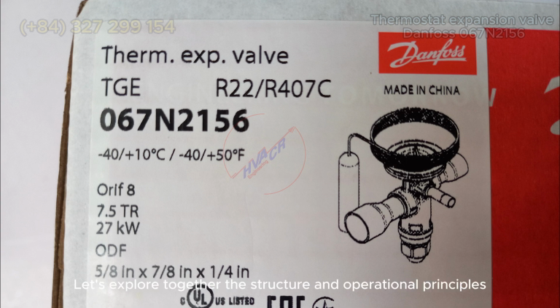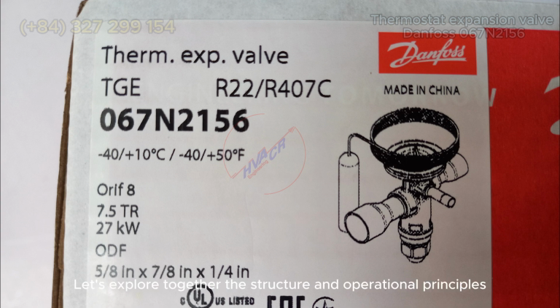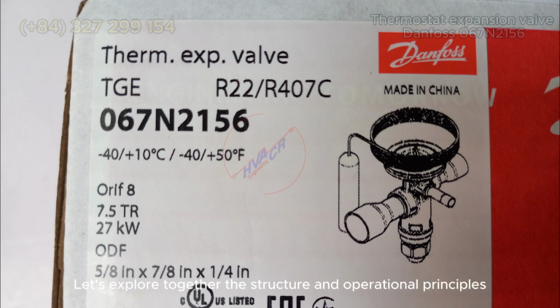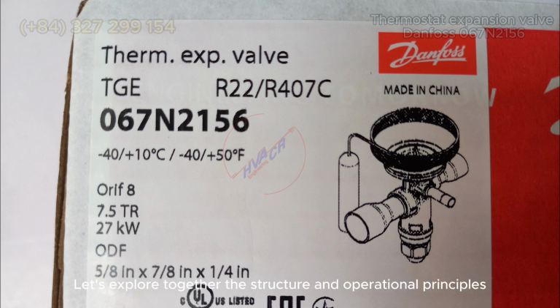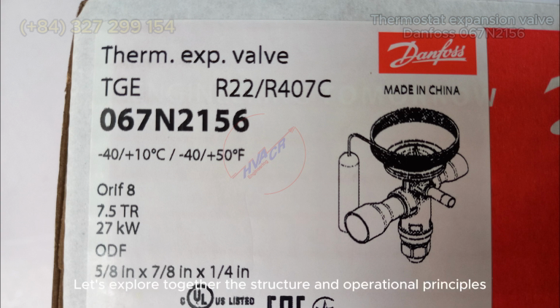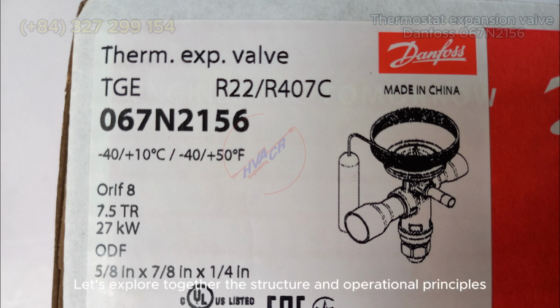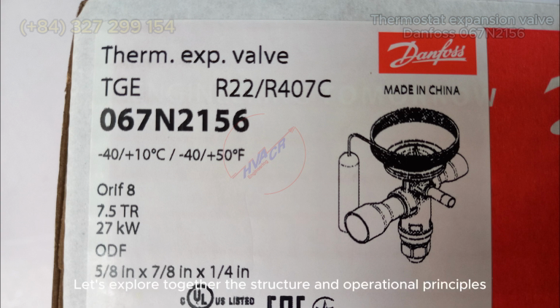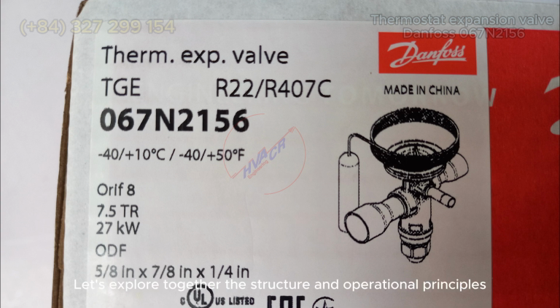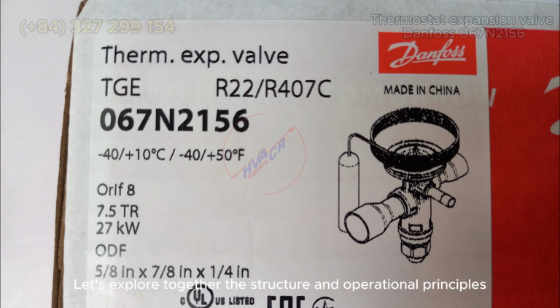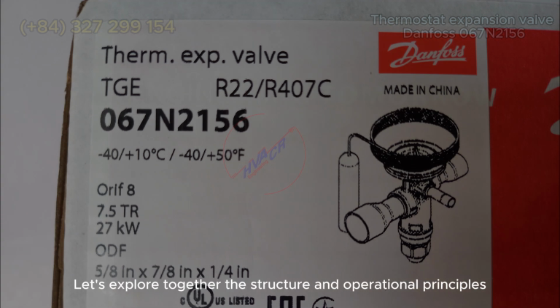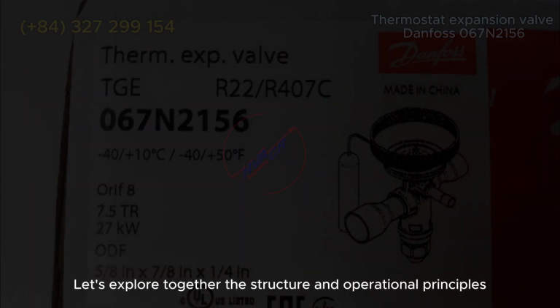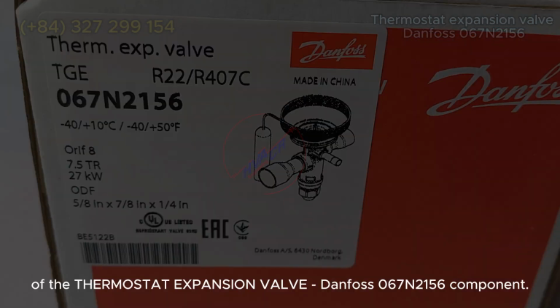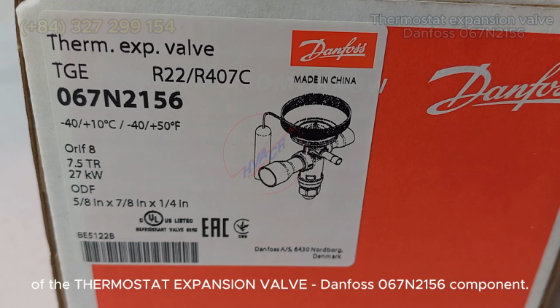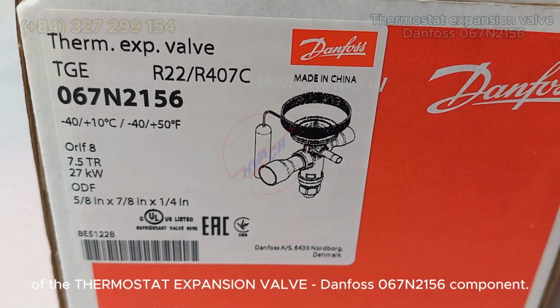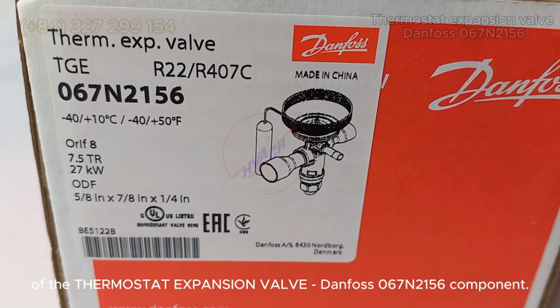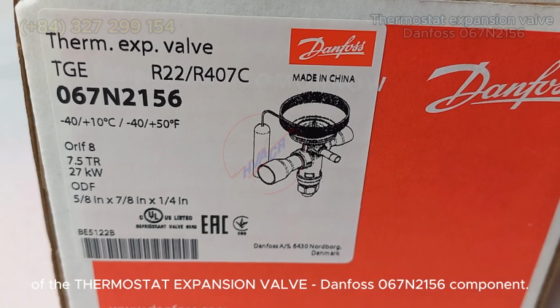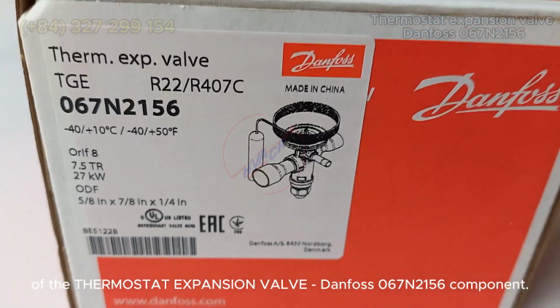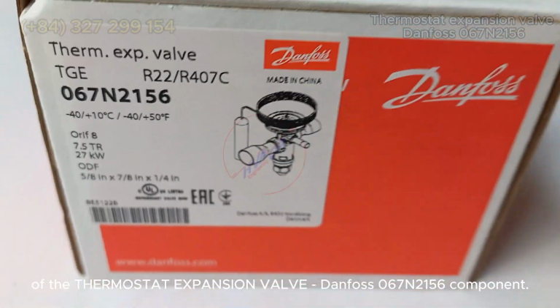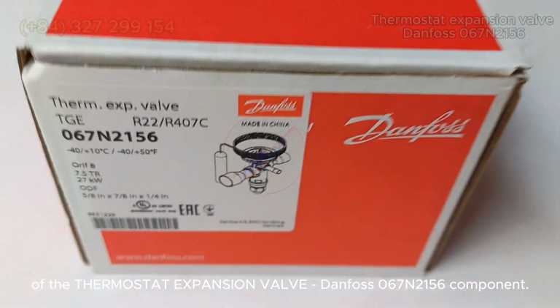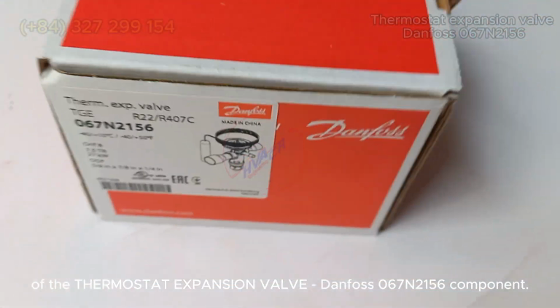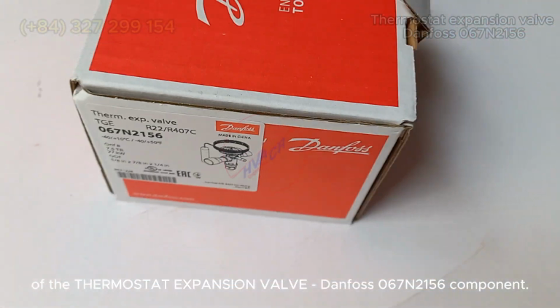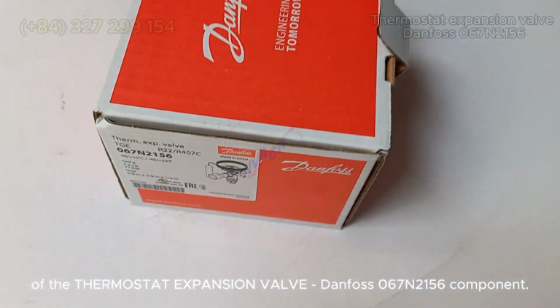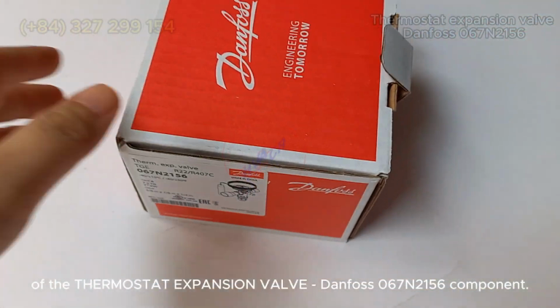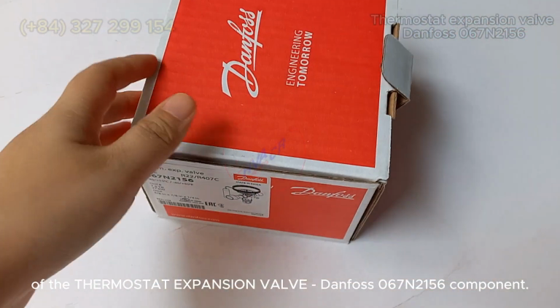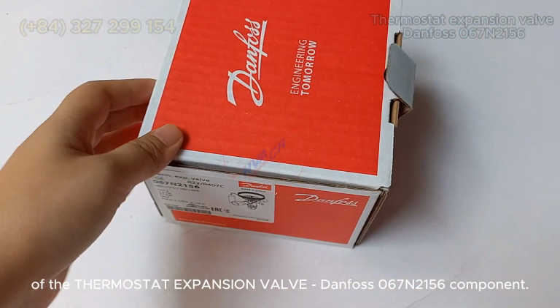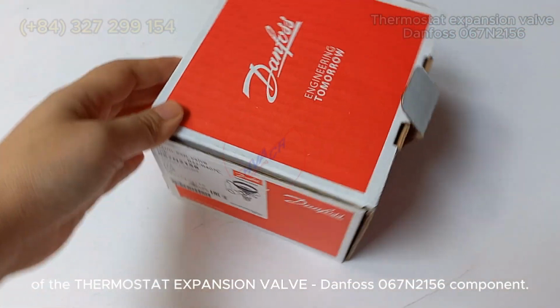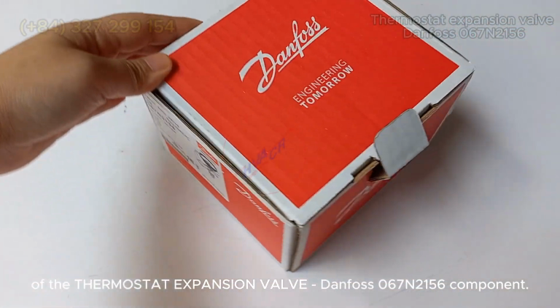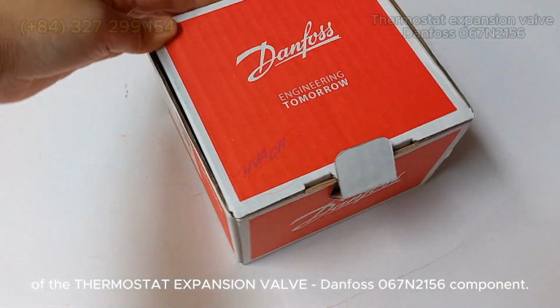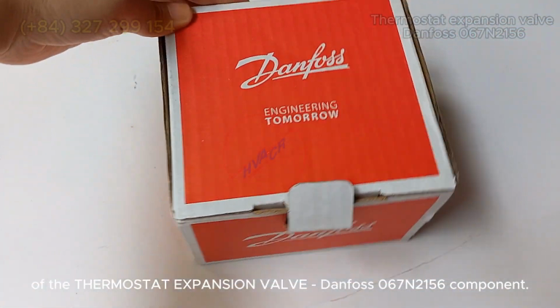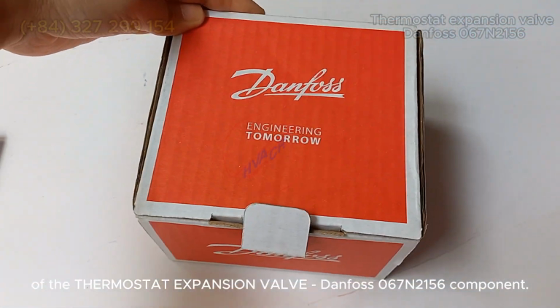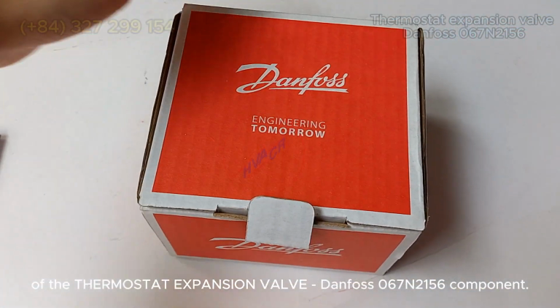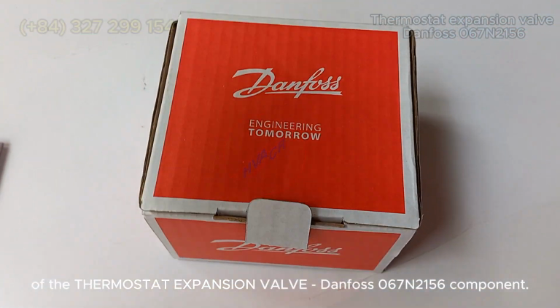Let's explore together the structure and operational principles of the thermostat expansion valve, Danfoss 067N2156 component.